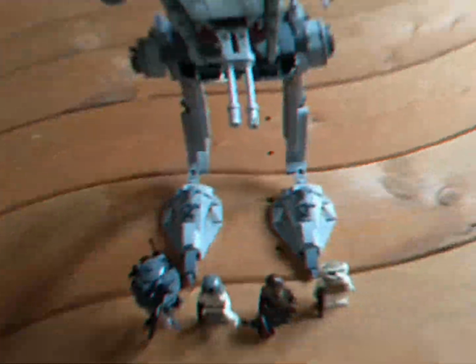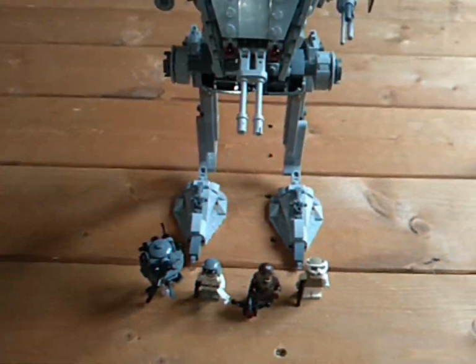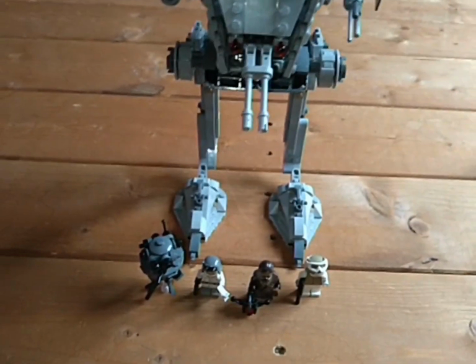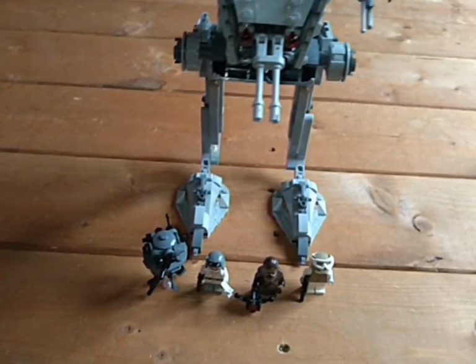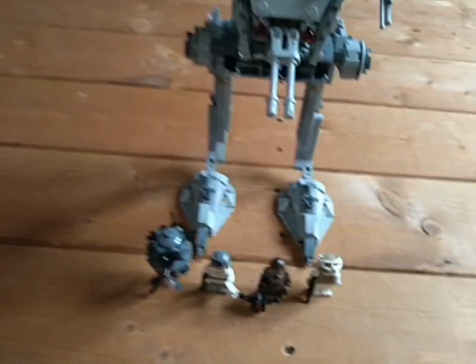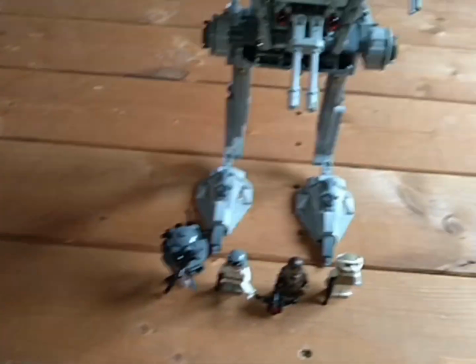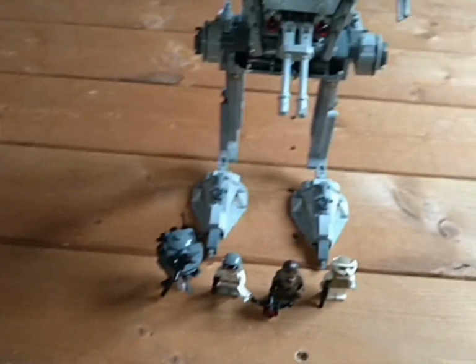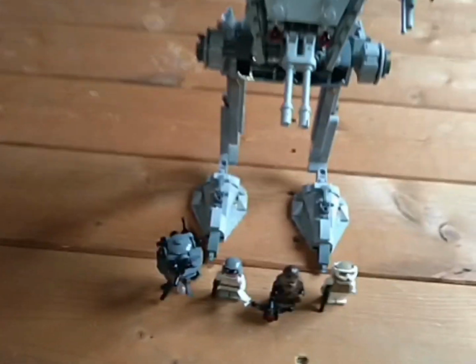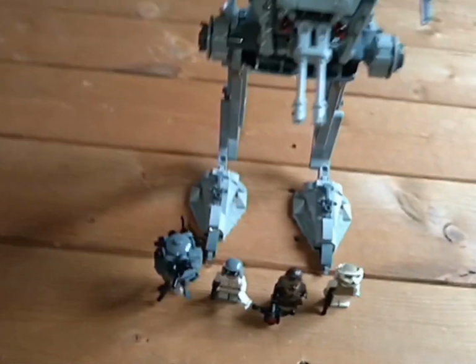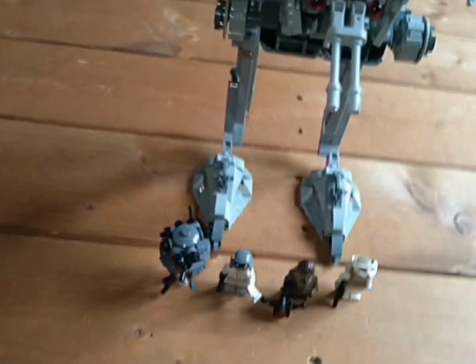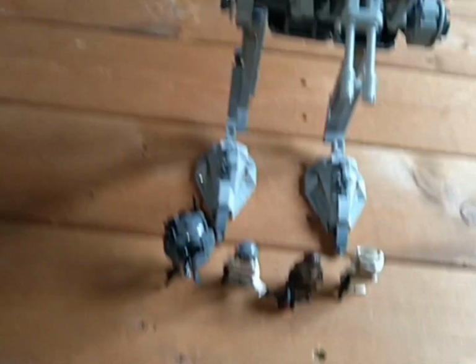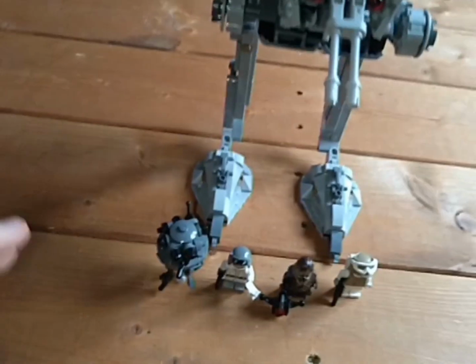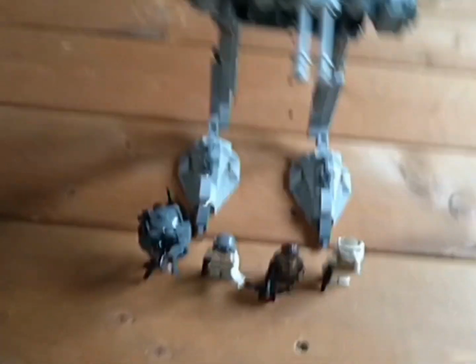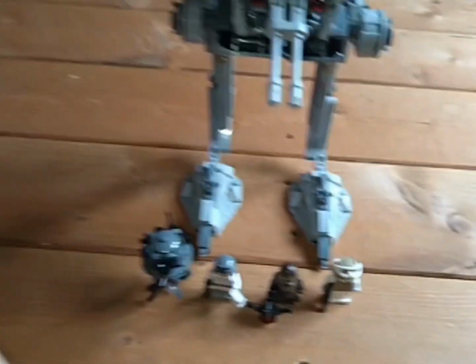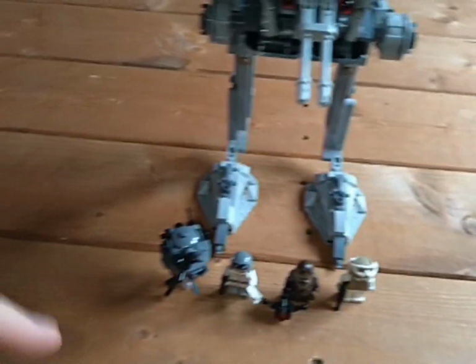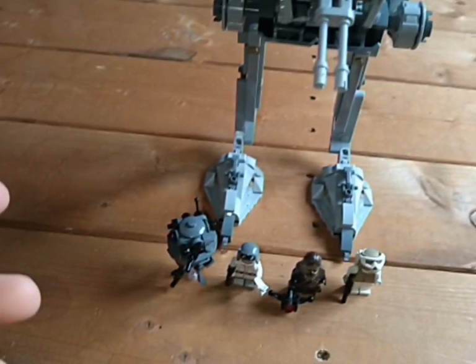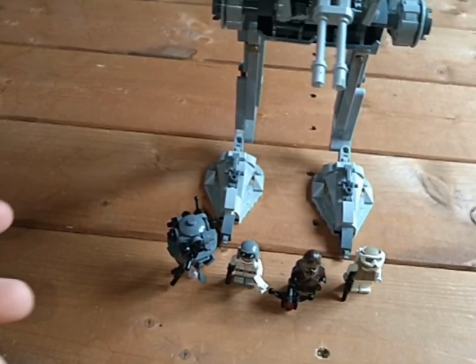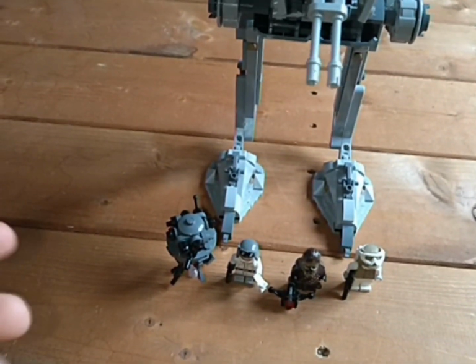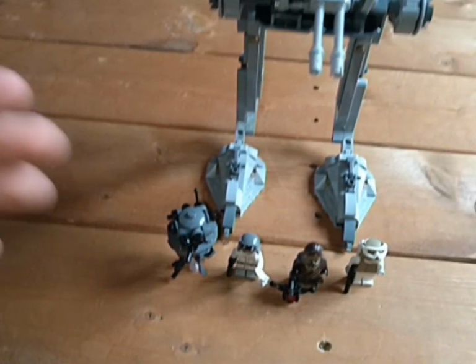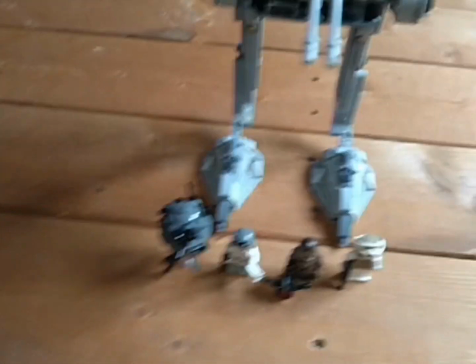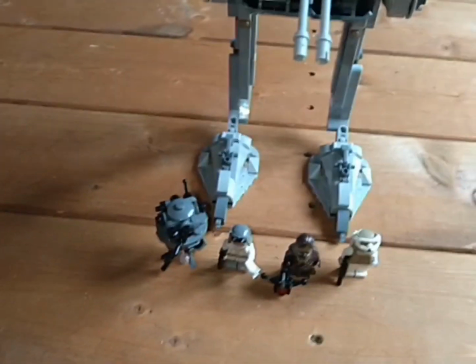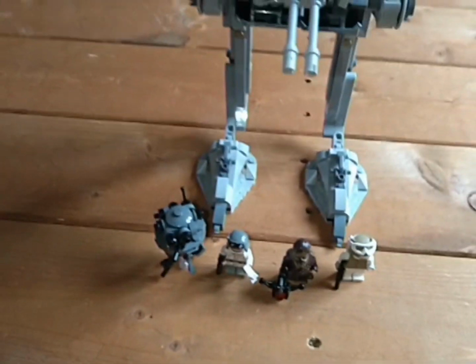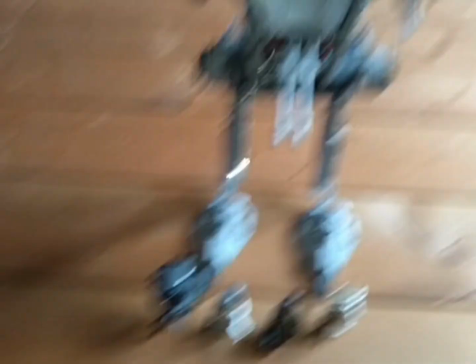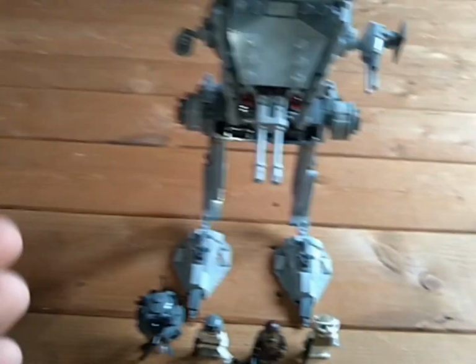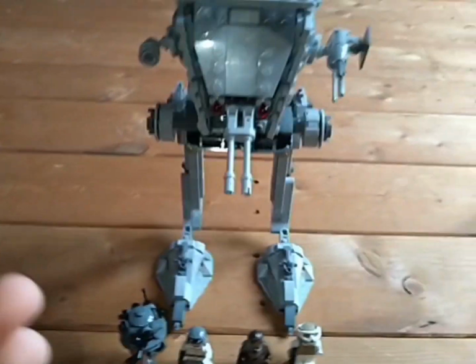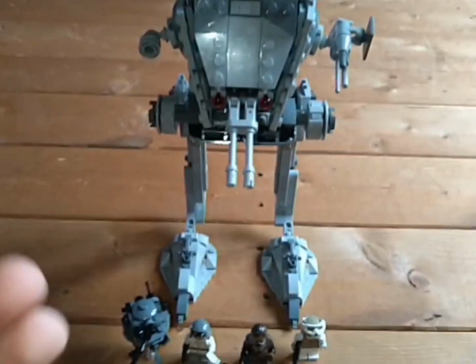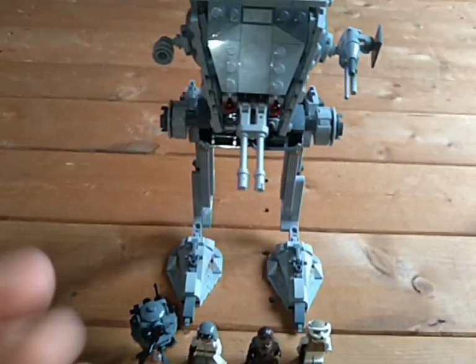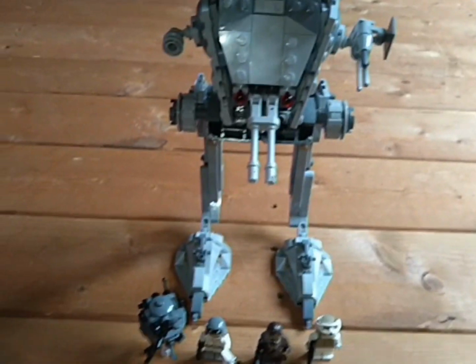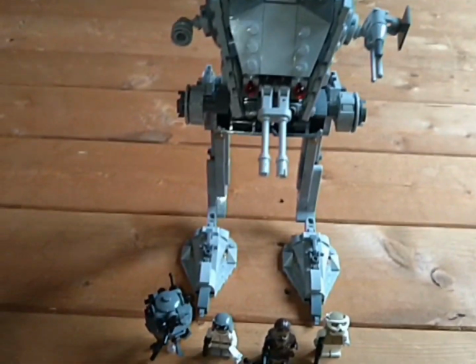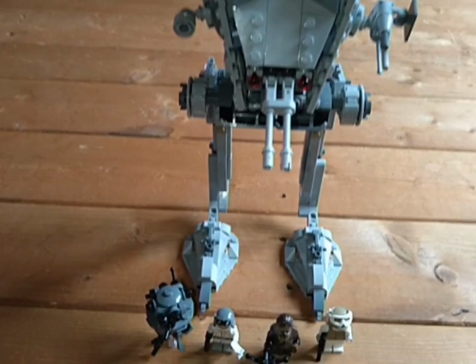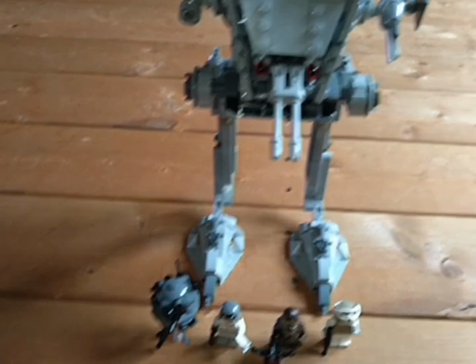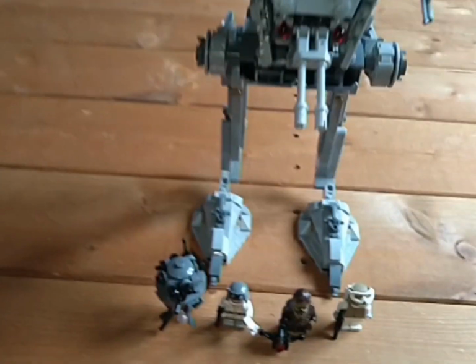Hey guys, what's going on? I'm back with a brand new video and today I'm doing a review on the LEGO Star Wars Hoth AT-ST.